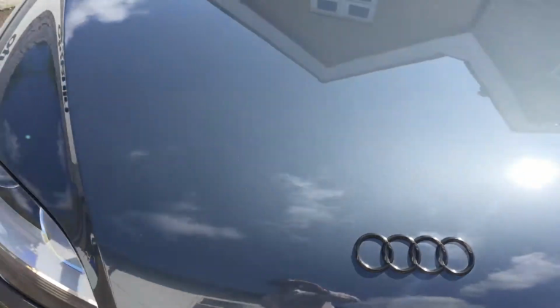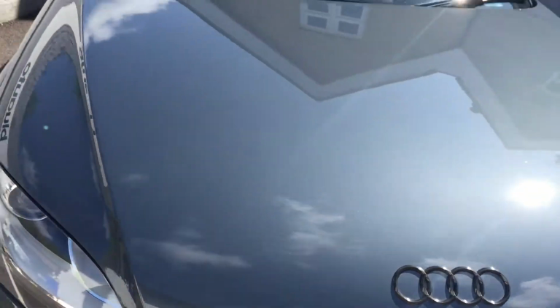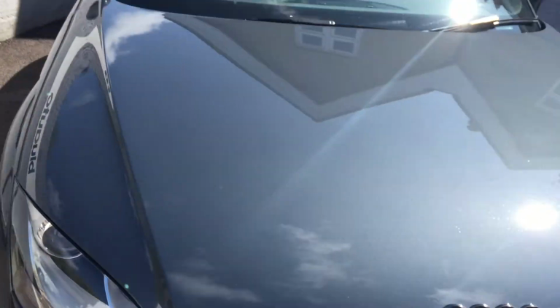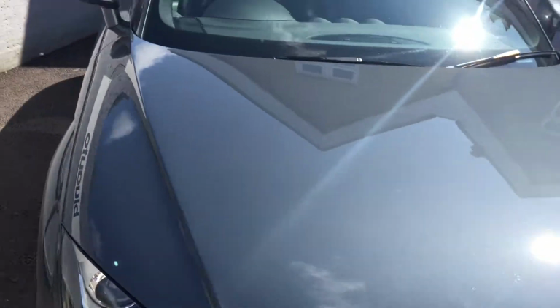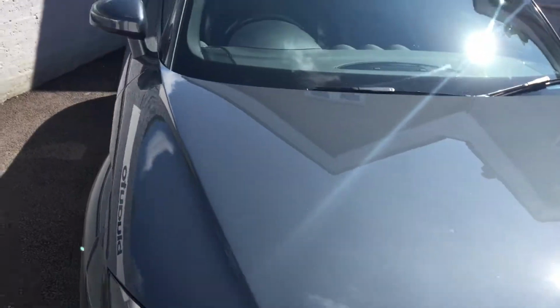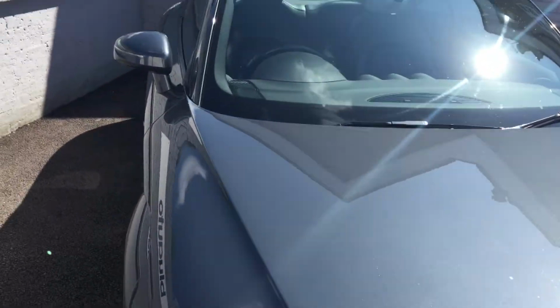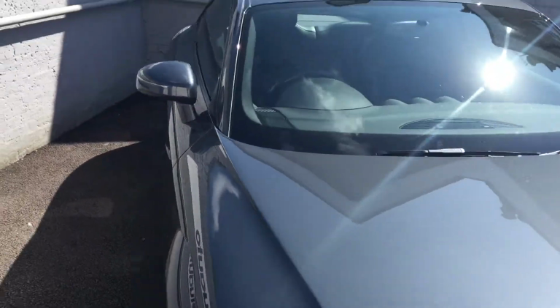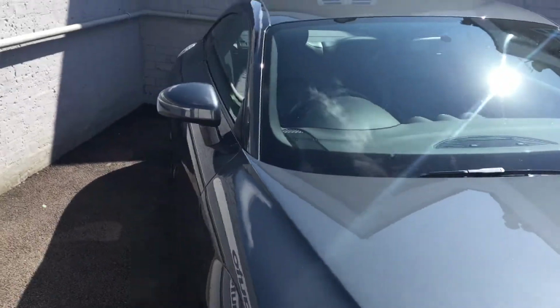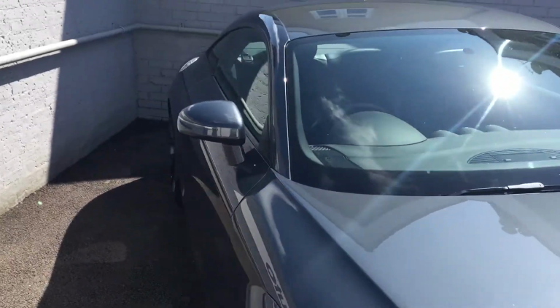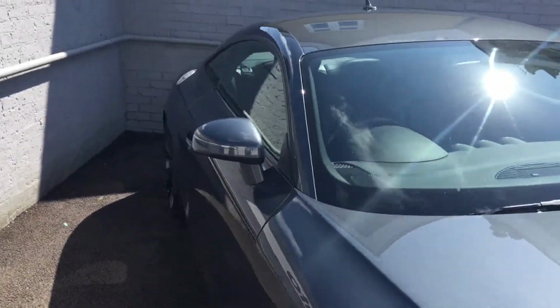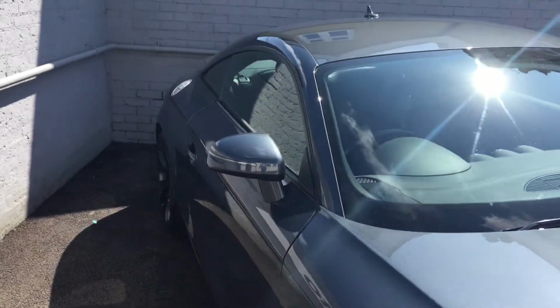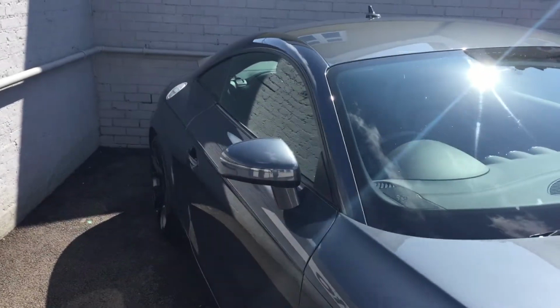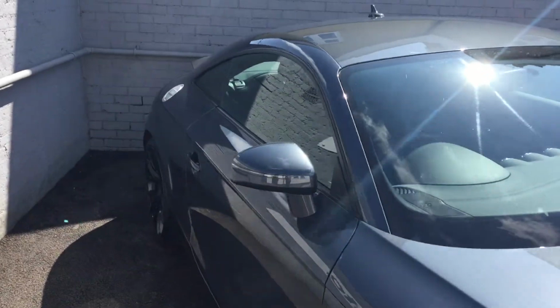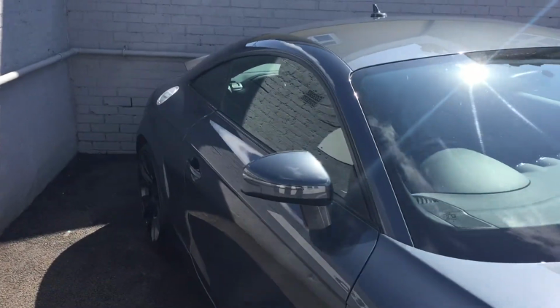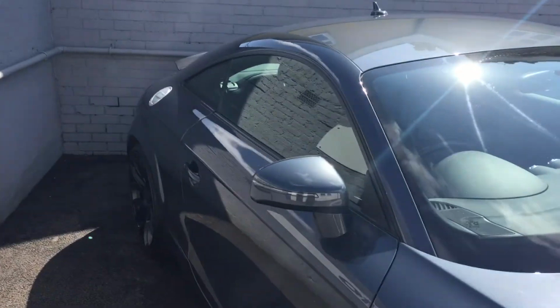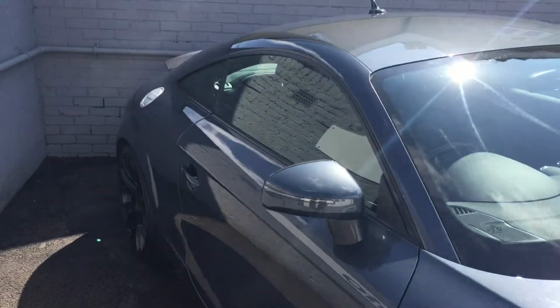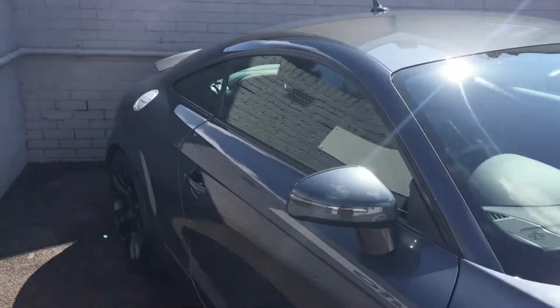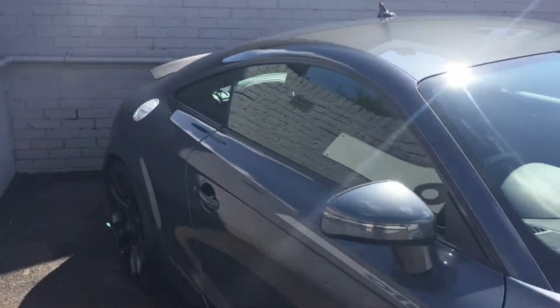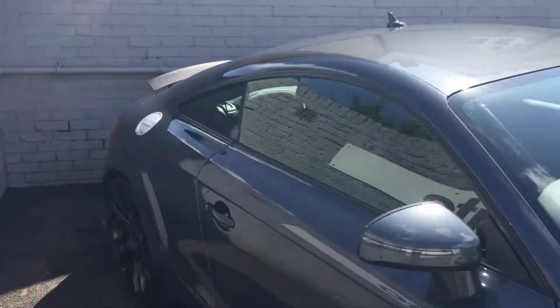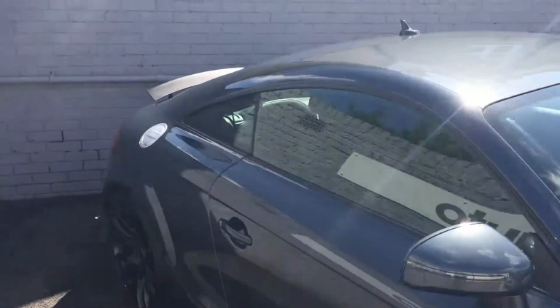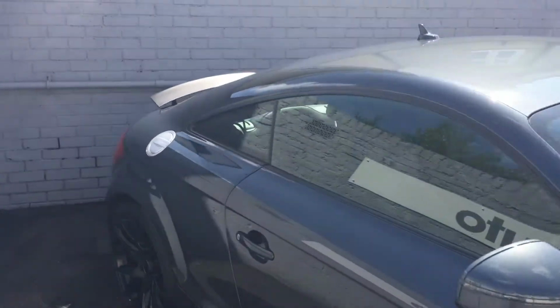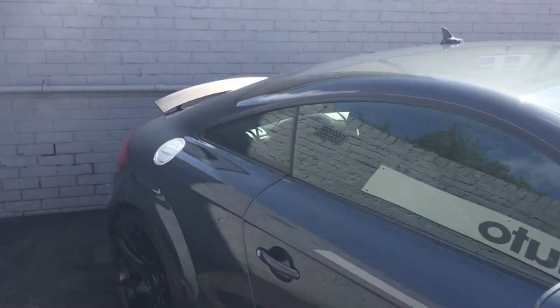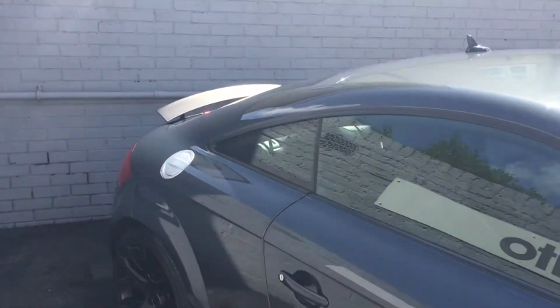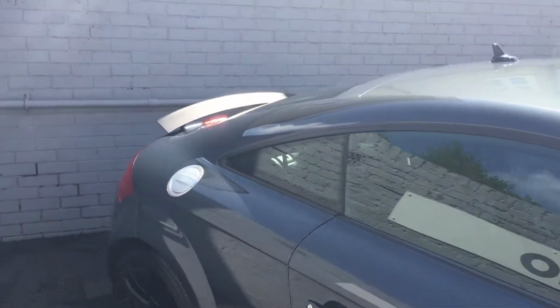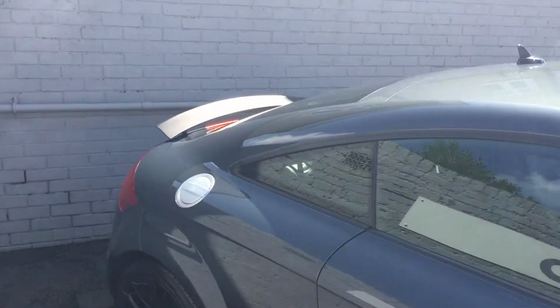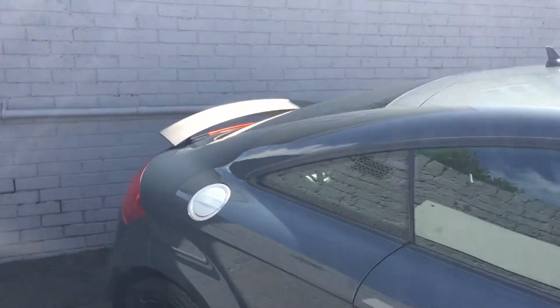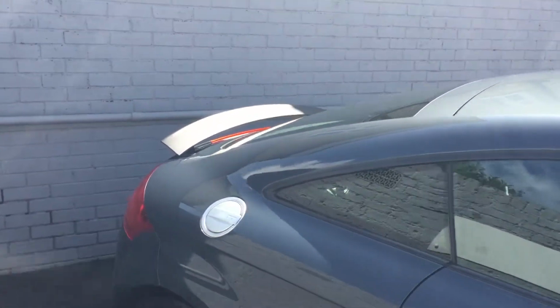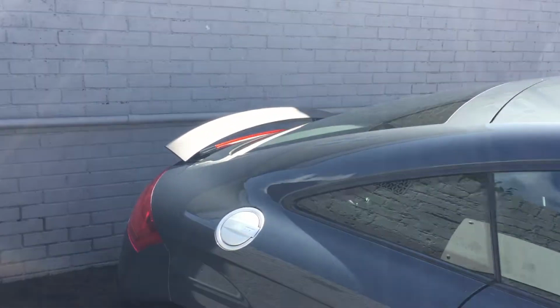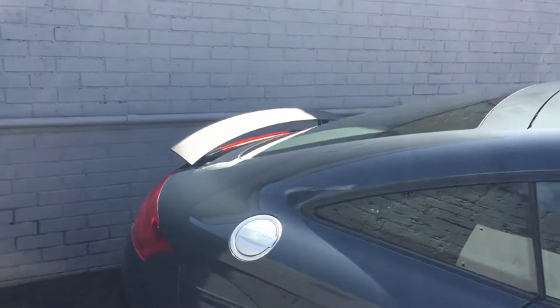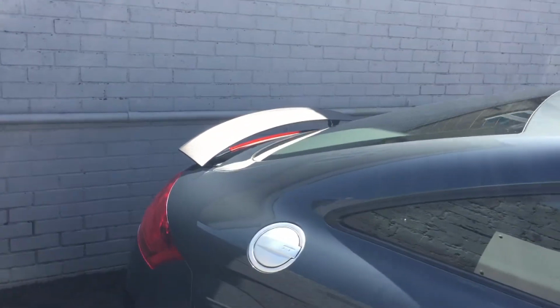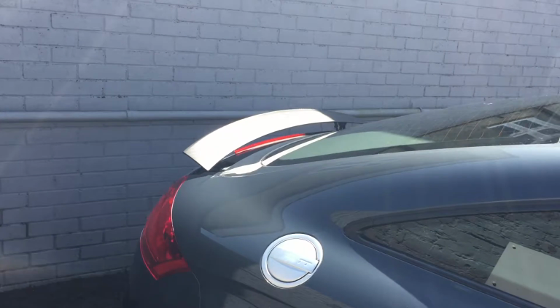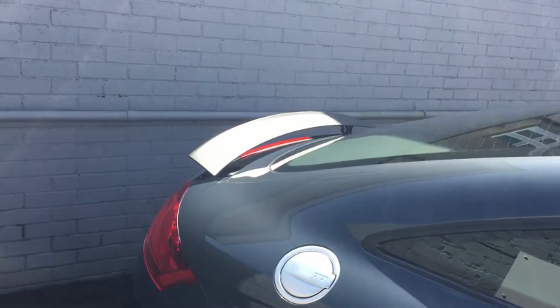Going round to the back of the vehicle, there's a stunning little black spoiler.